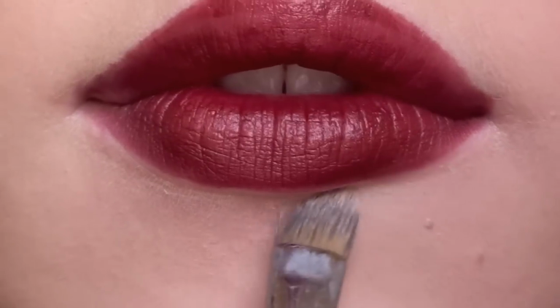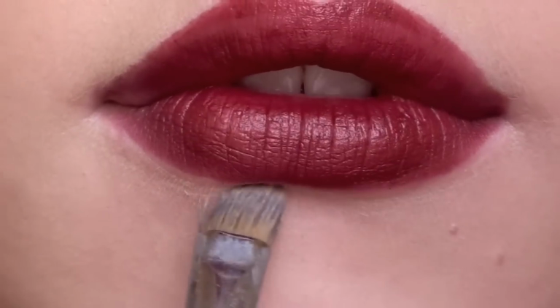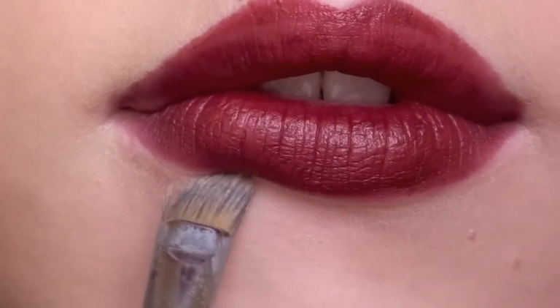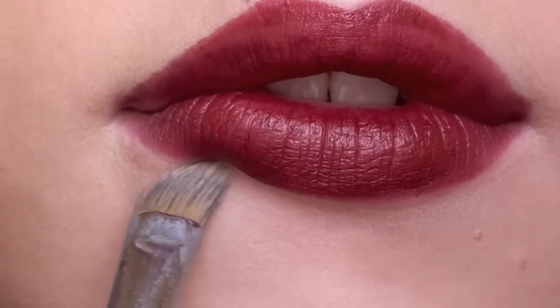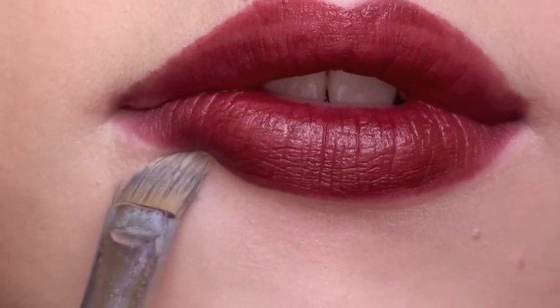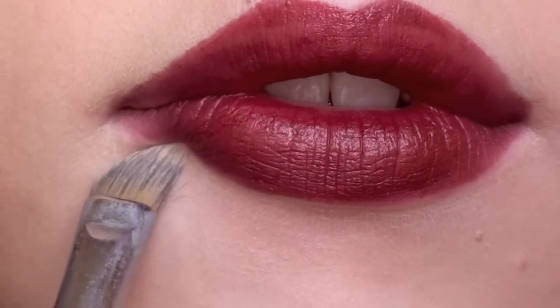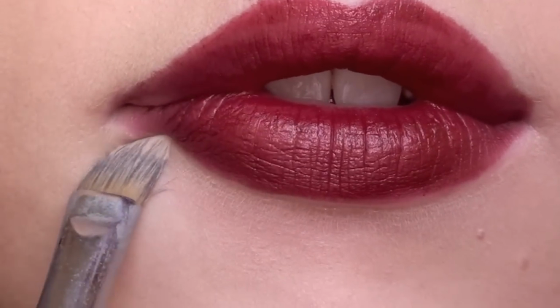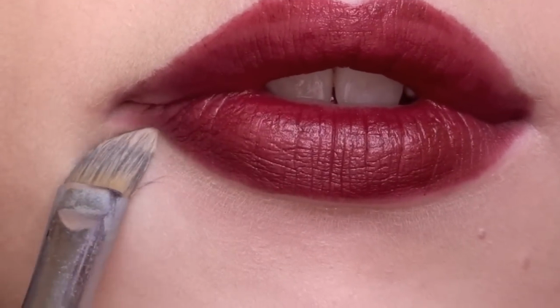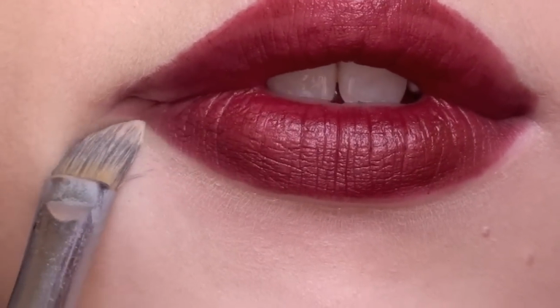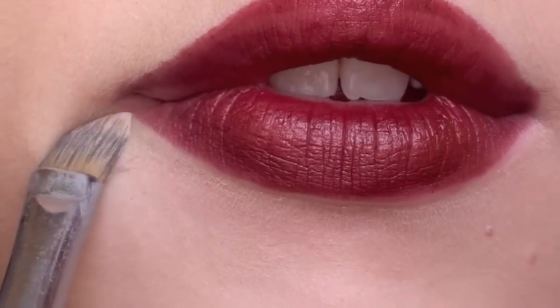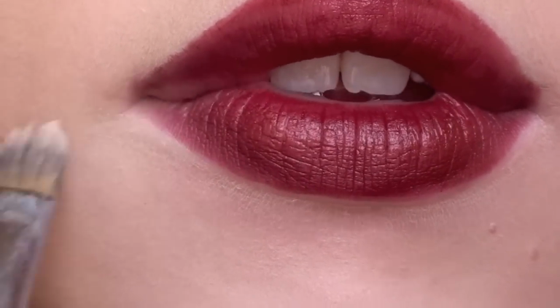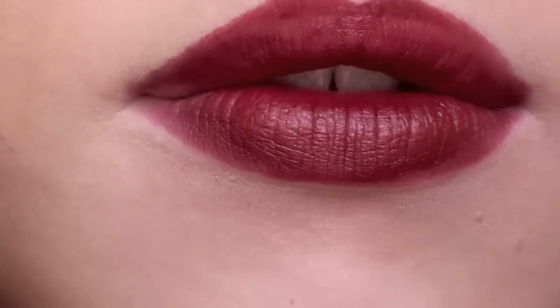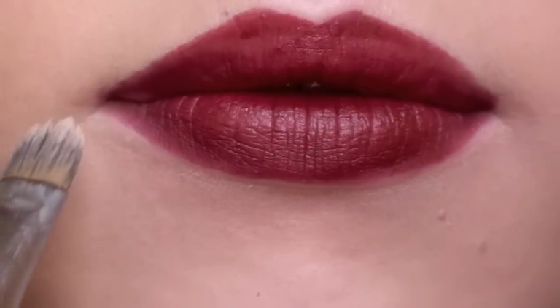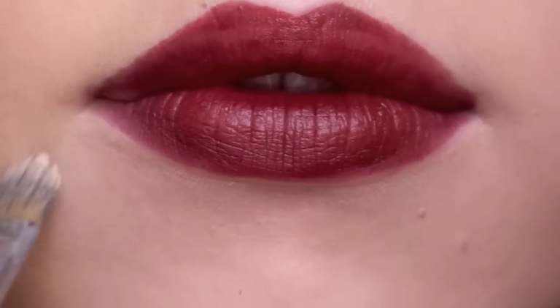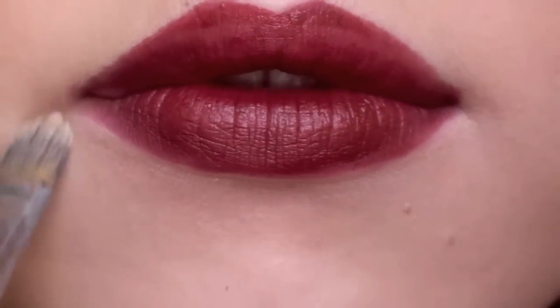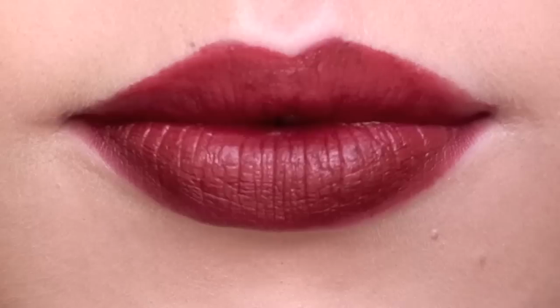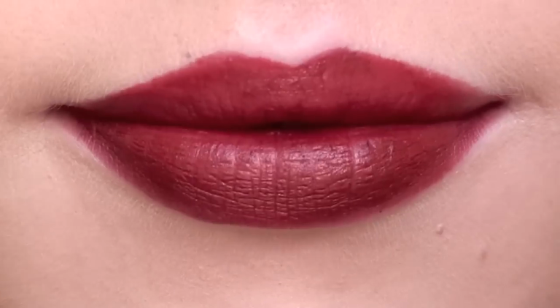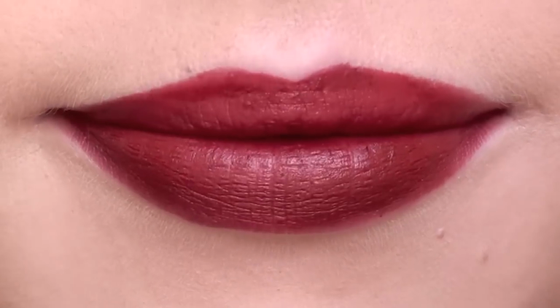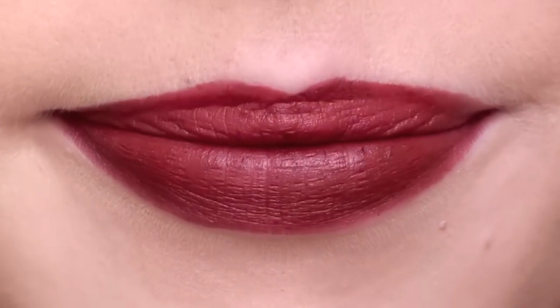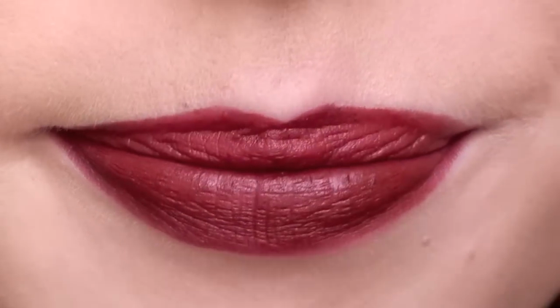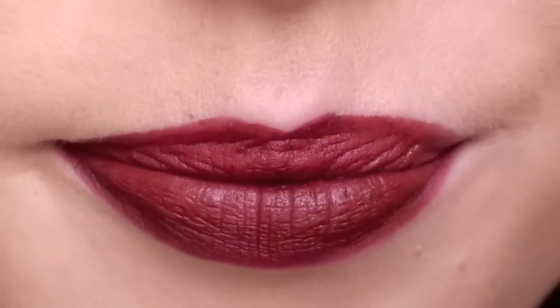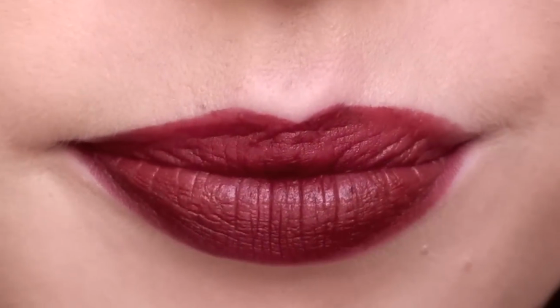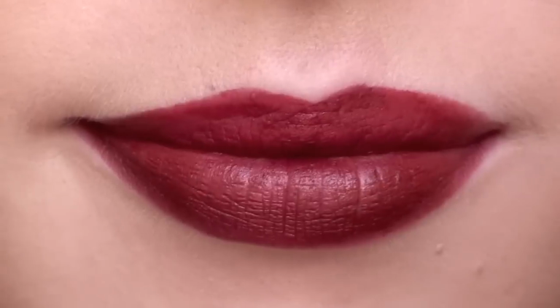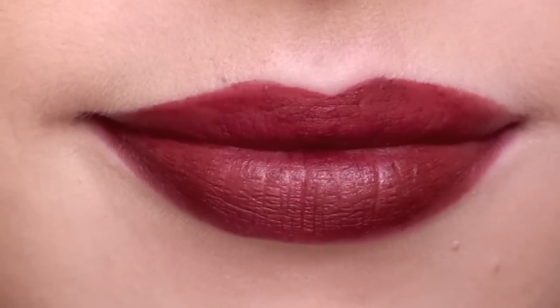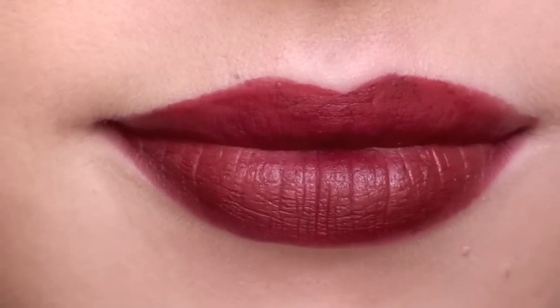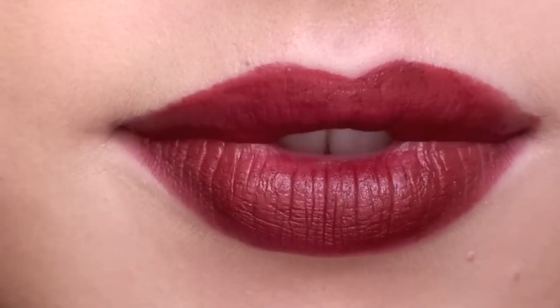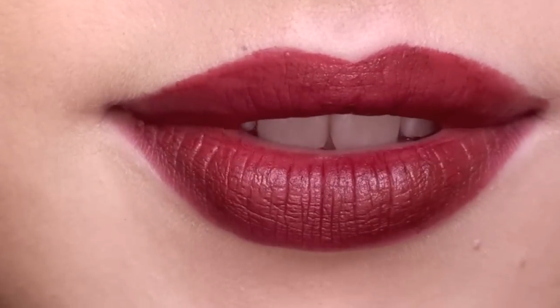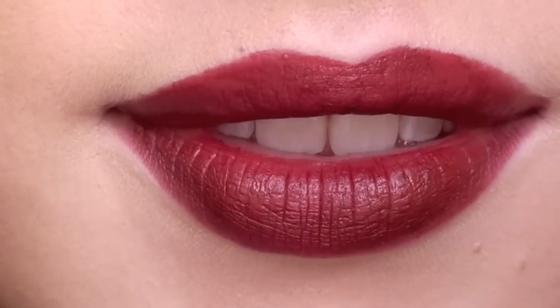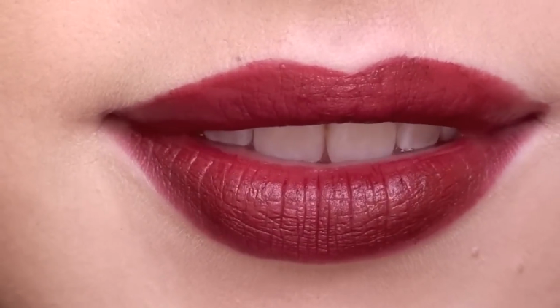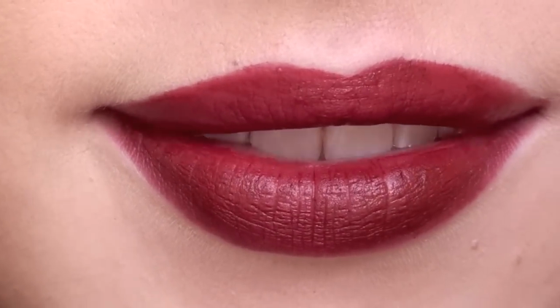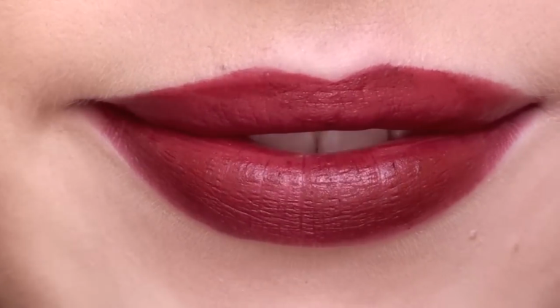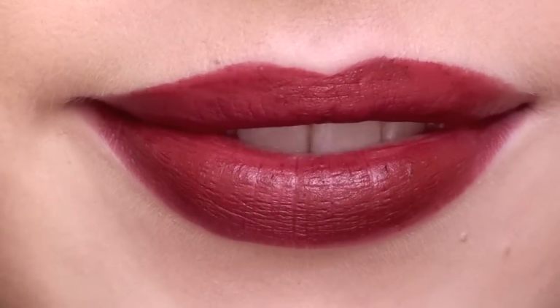Your lips are now complete. You can choose to apply gloss if you'd like at this point, but I prefer to leave mine without.